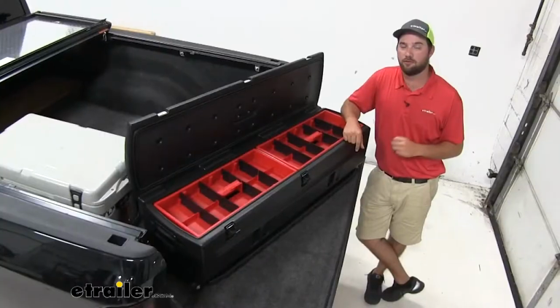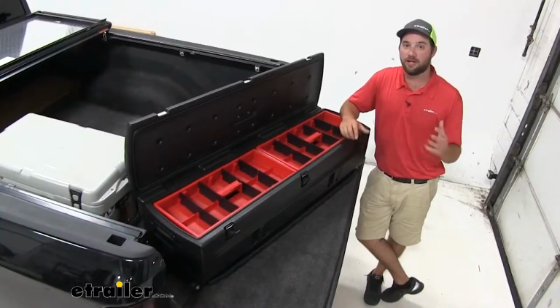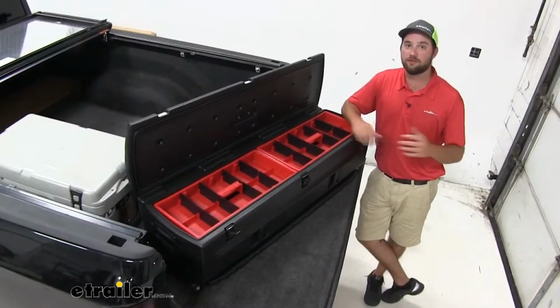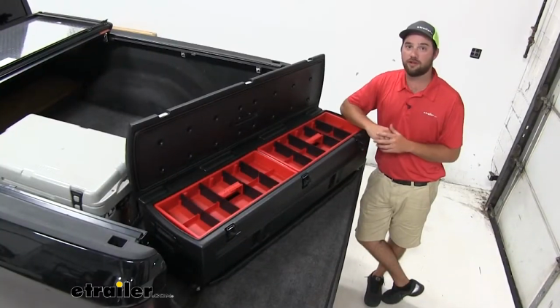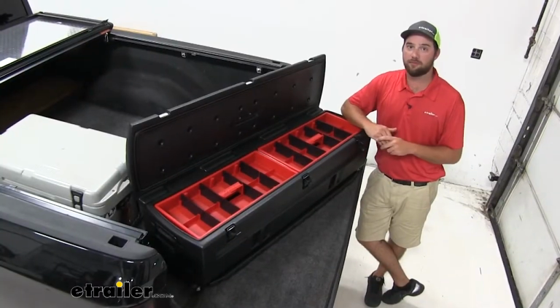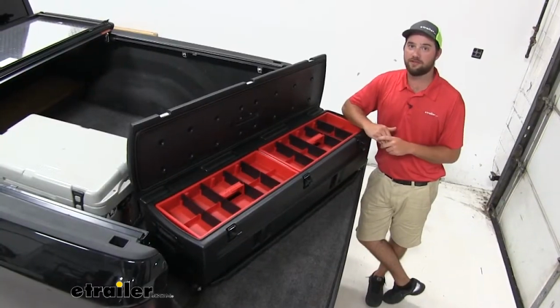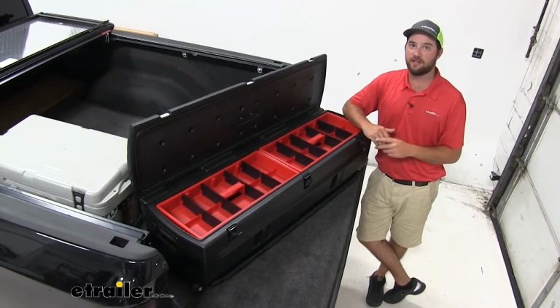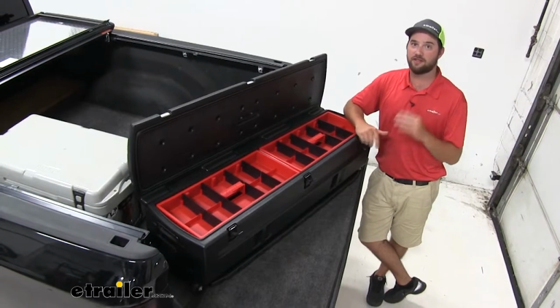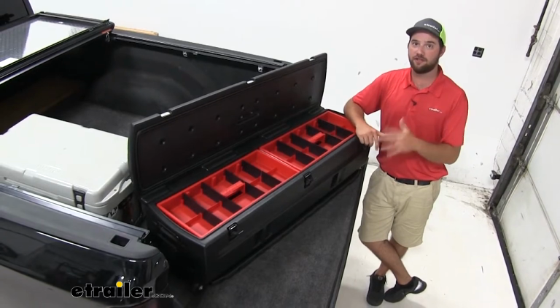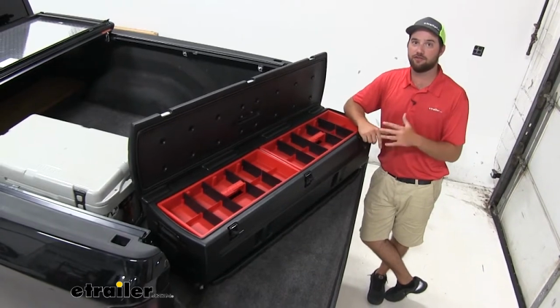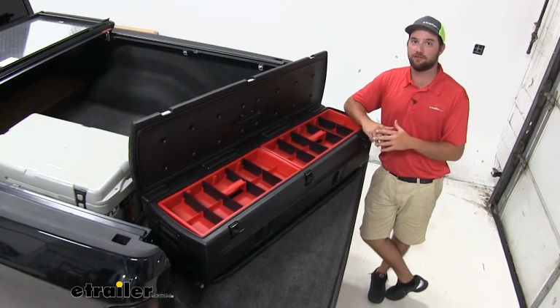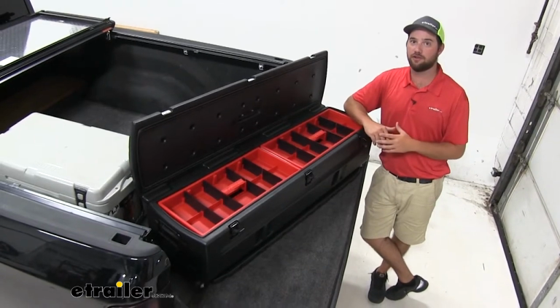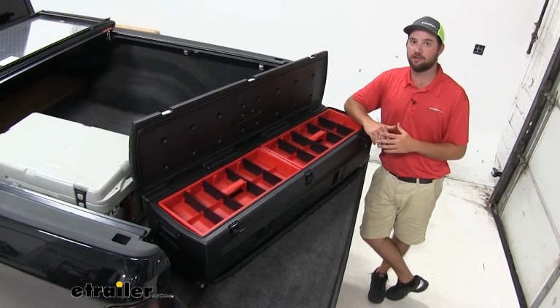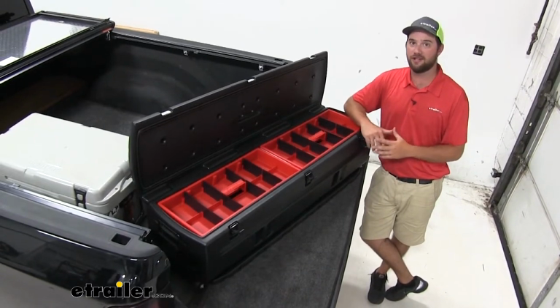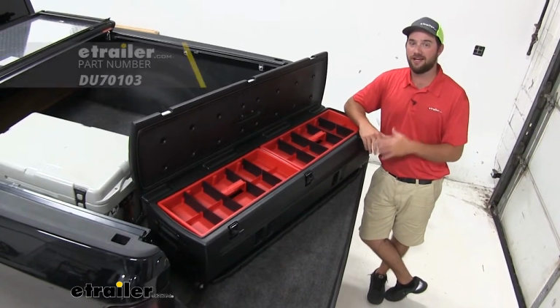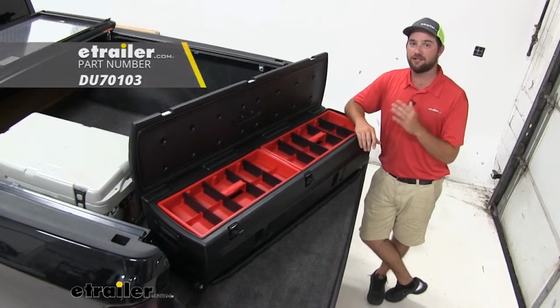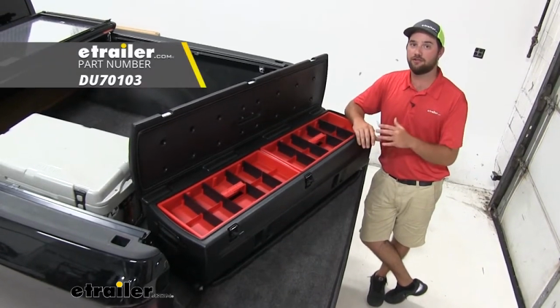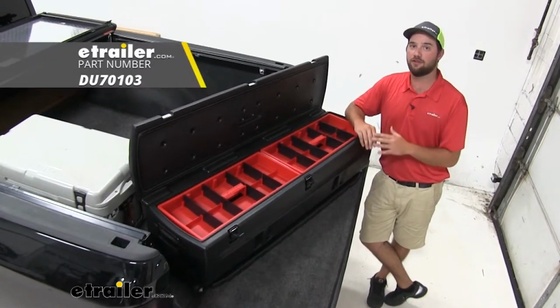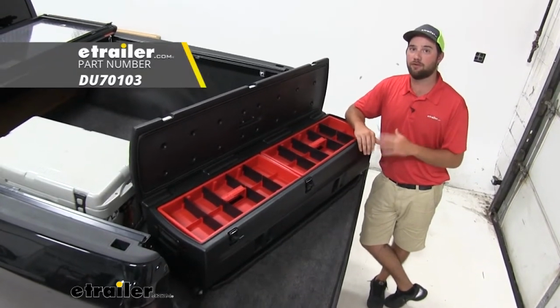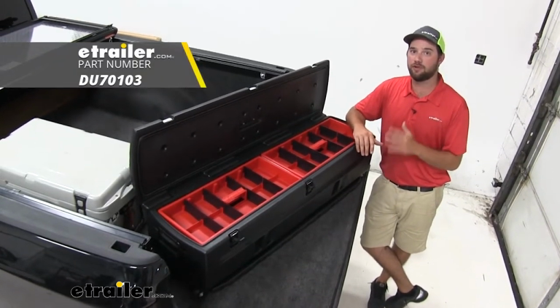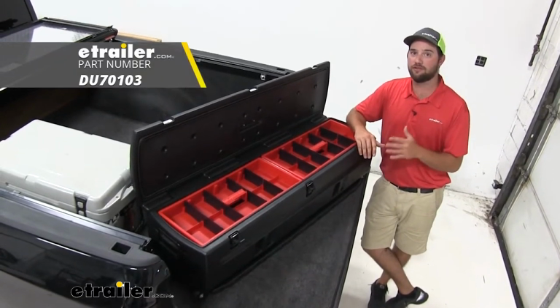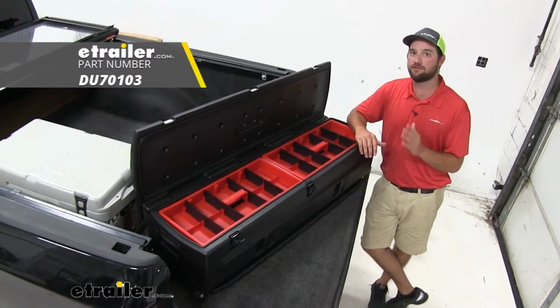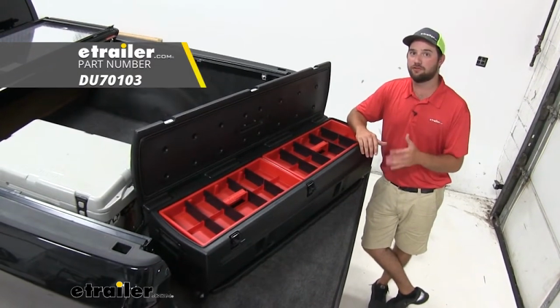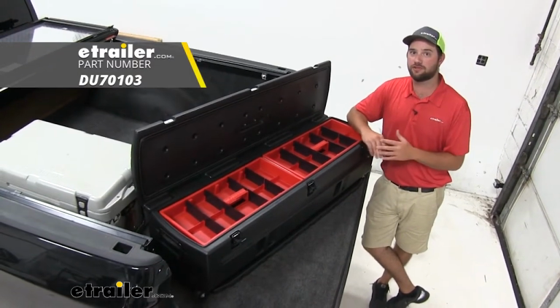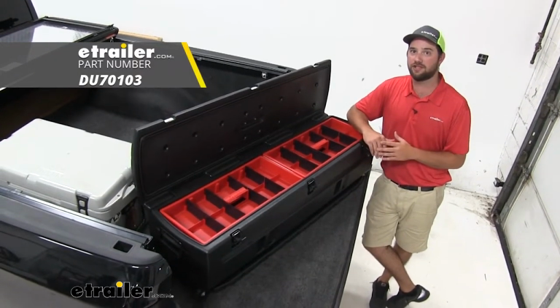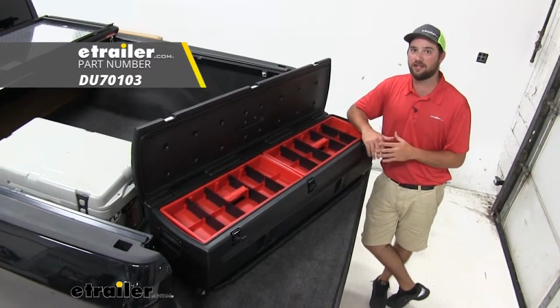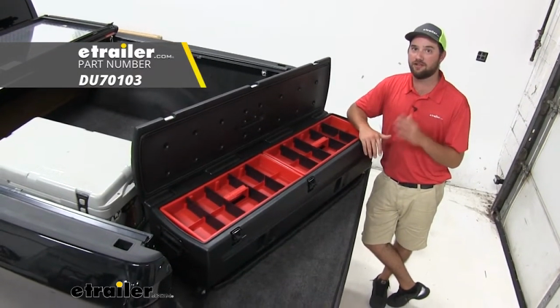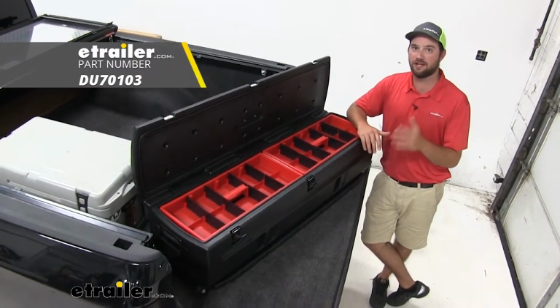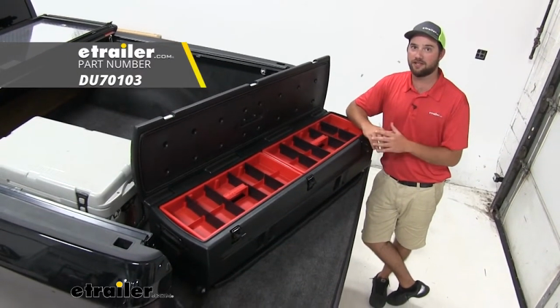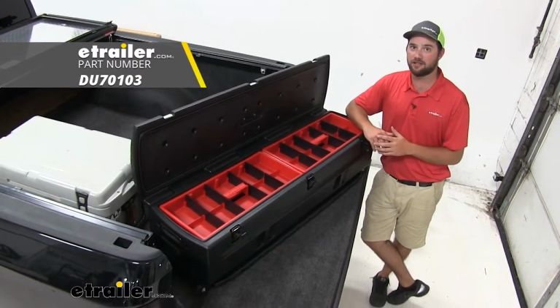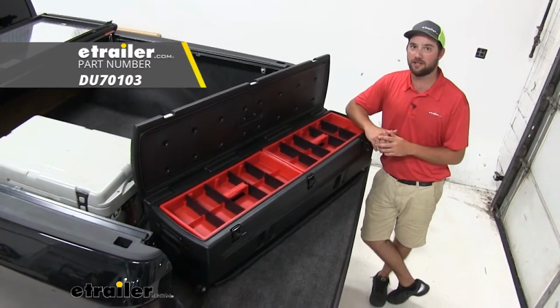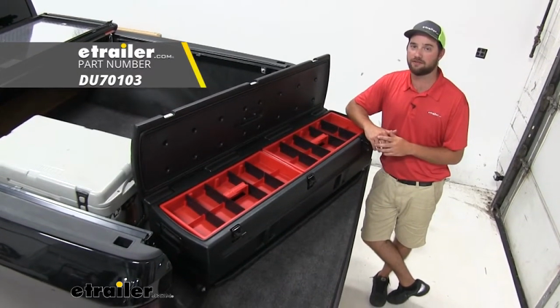With all that being said, that's going to do it for our look at the Duha wheeled storage container and gun case.